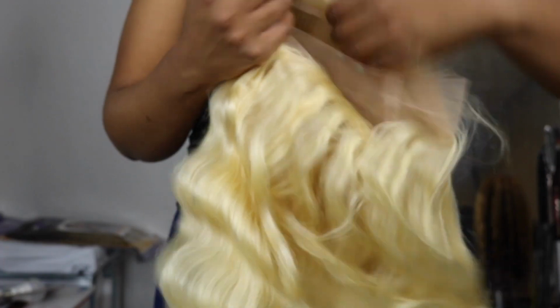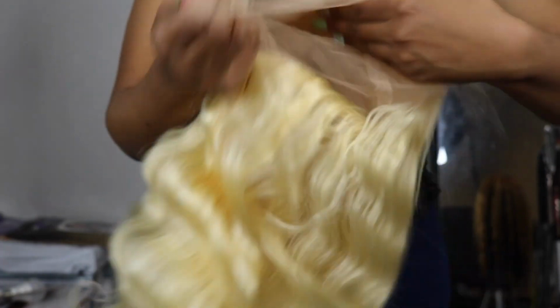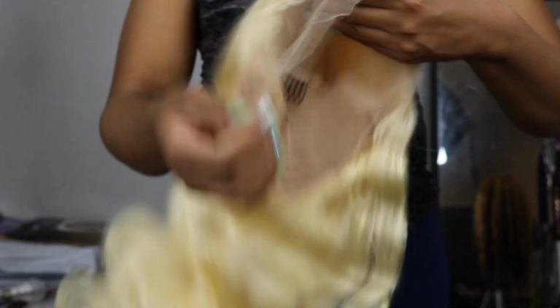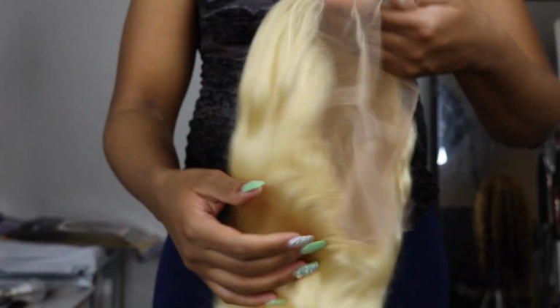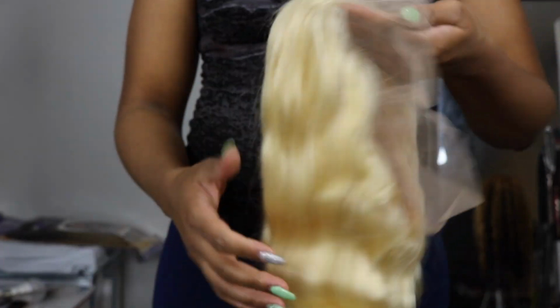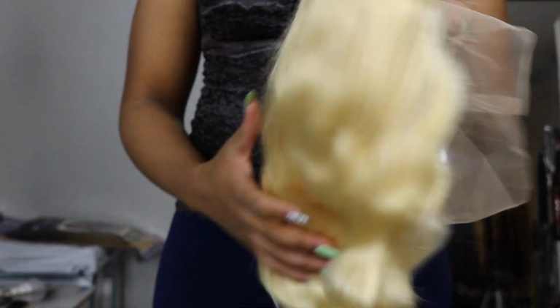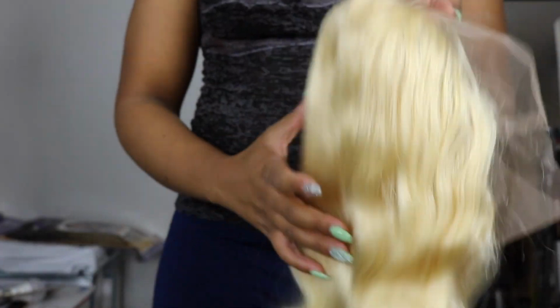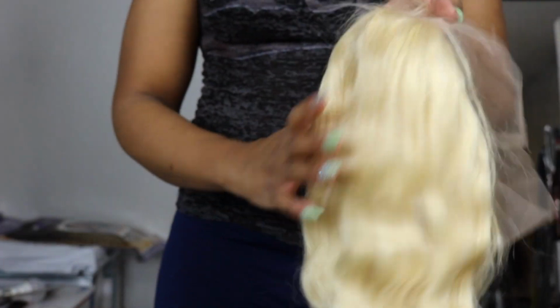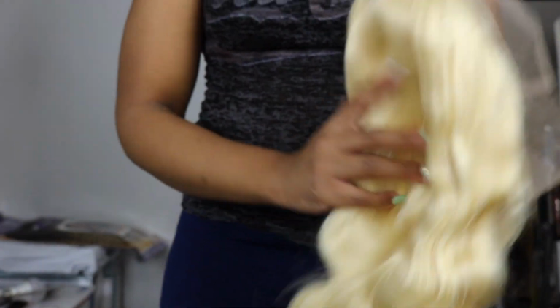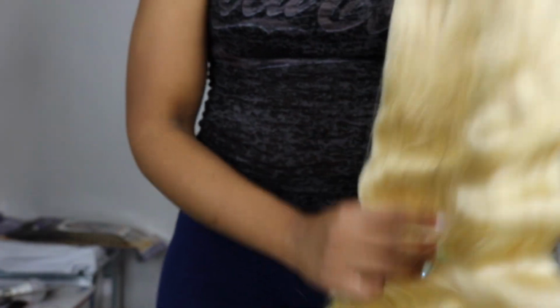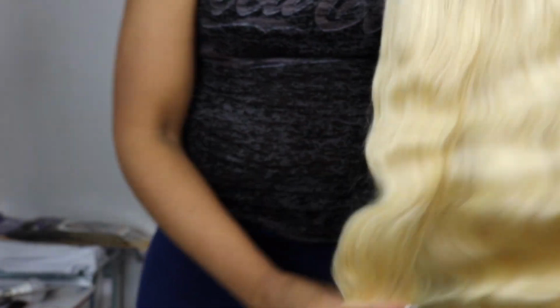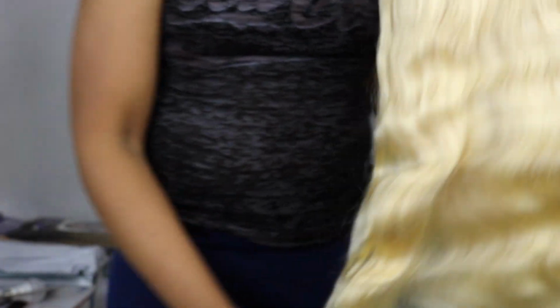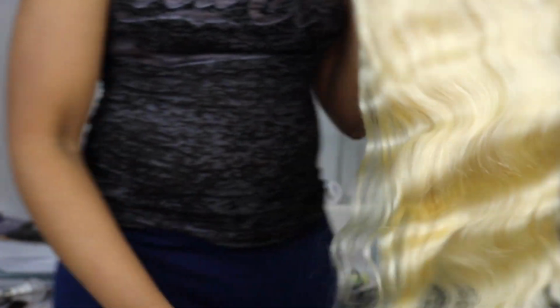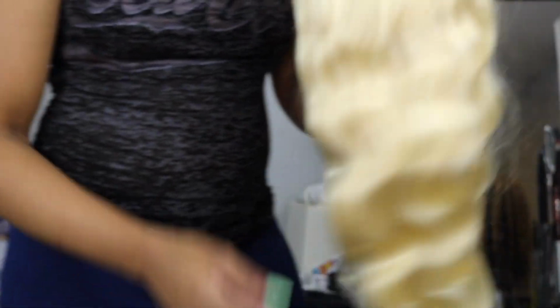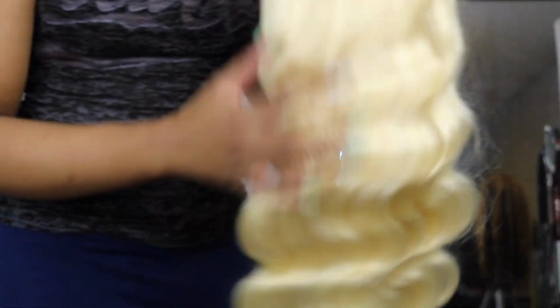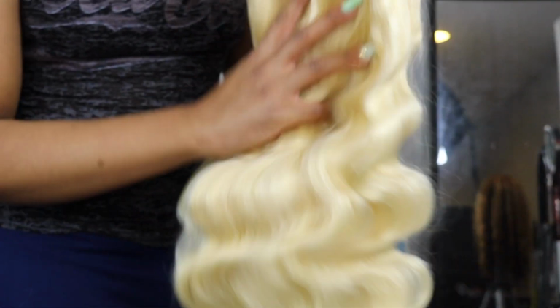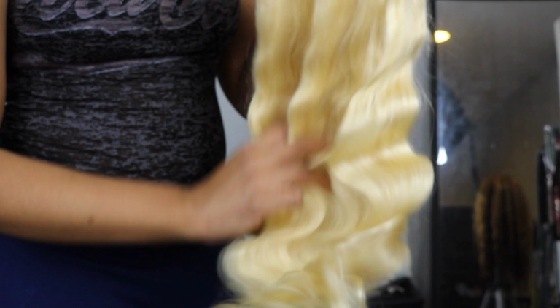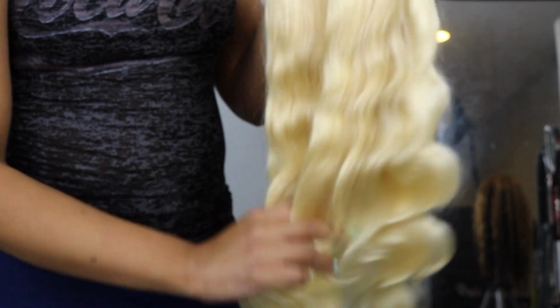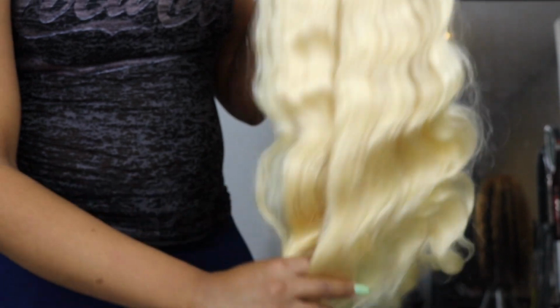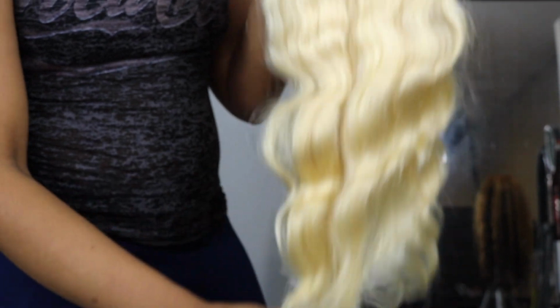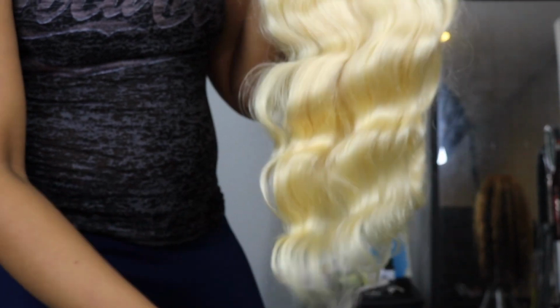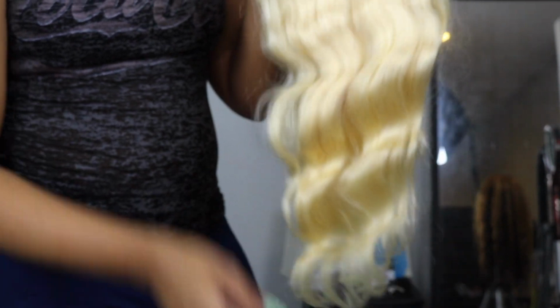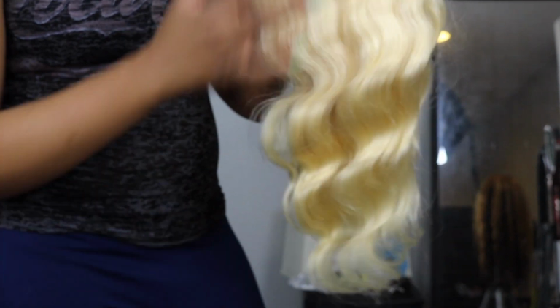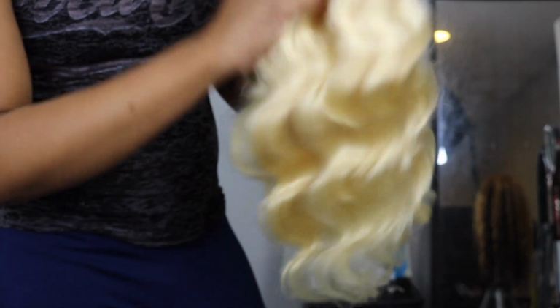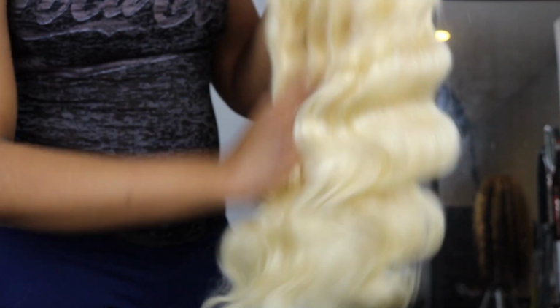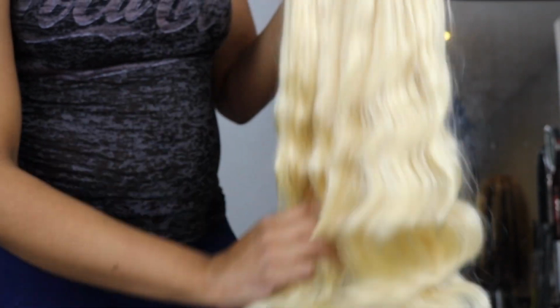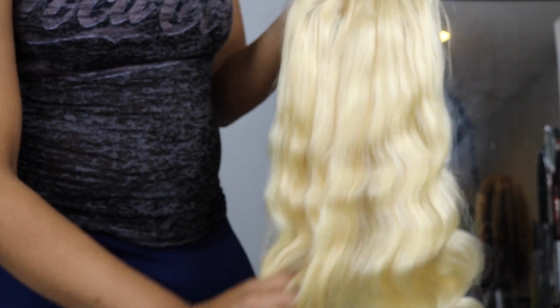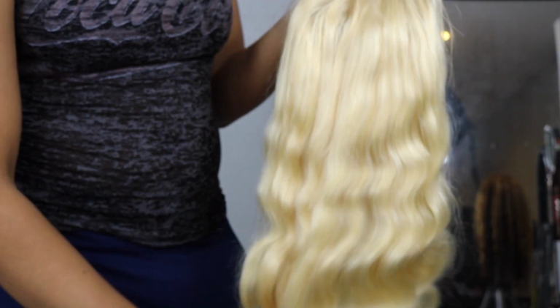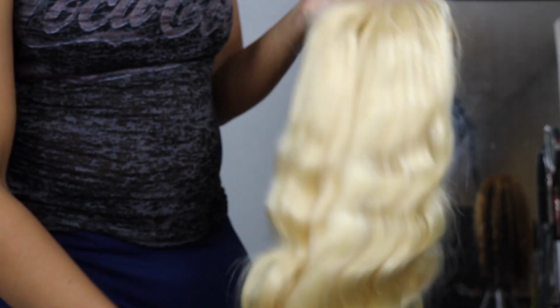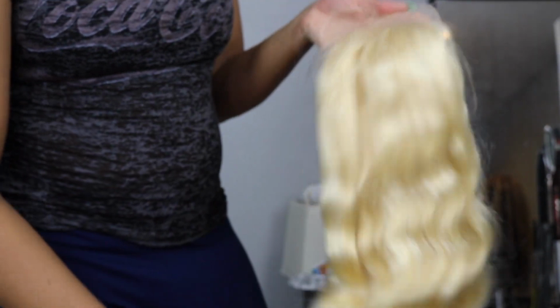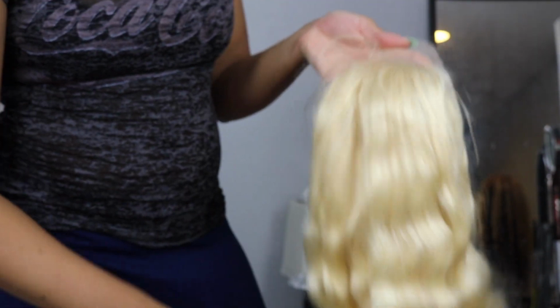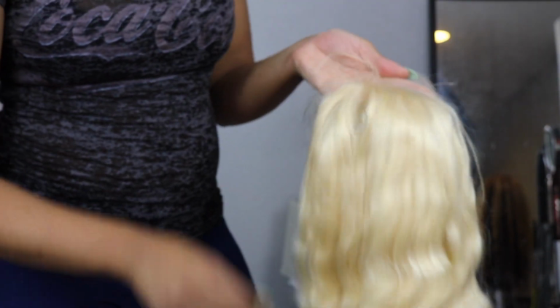Initially, it is a really nice wig, really well constructed, so I'm excited to start dyeing this wig.